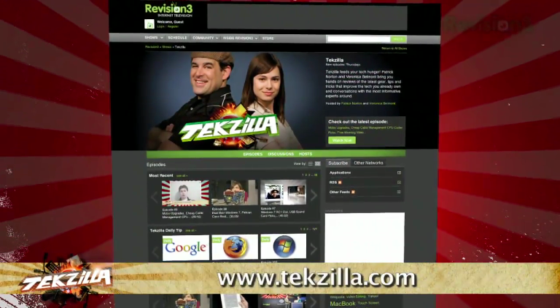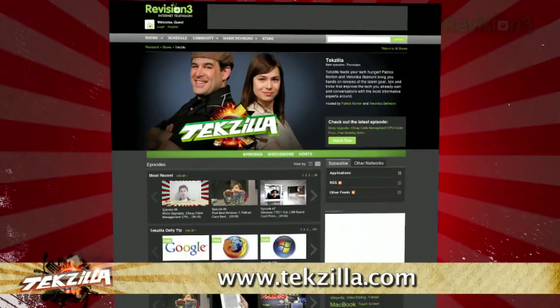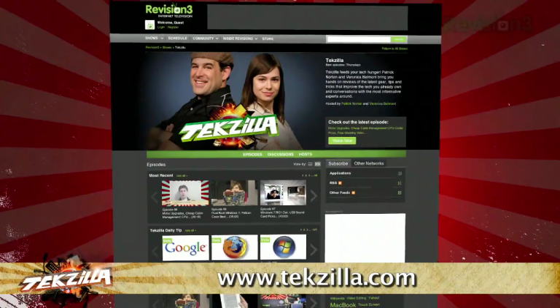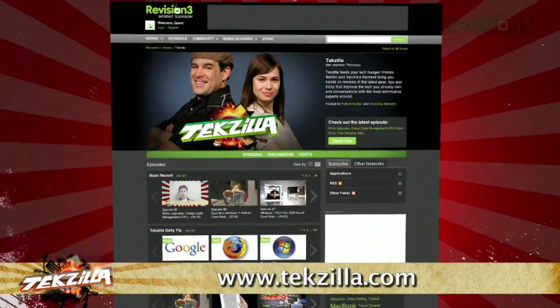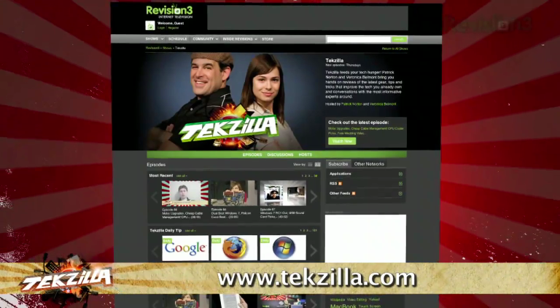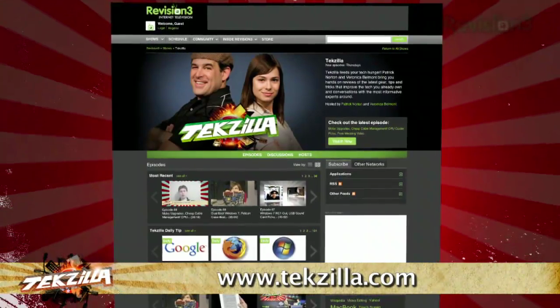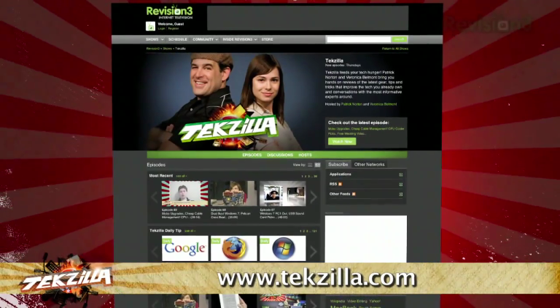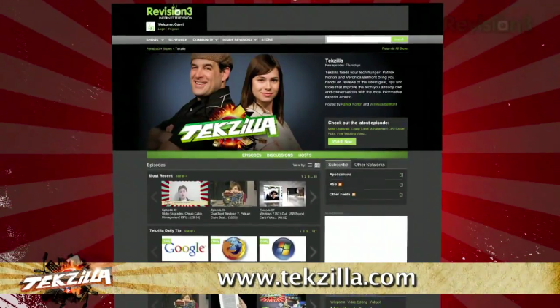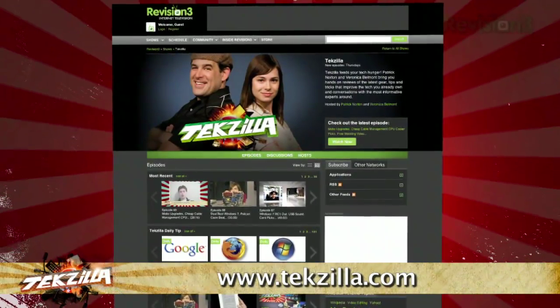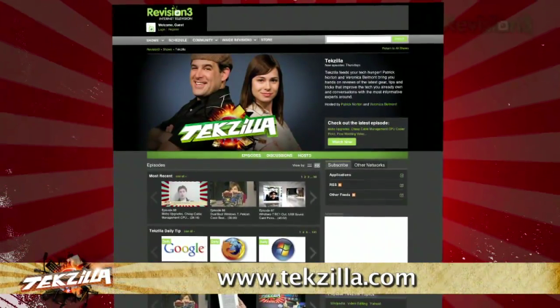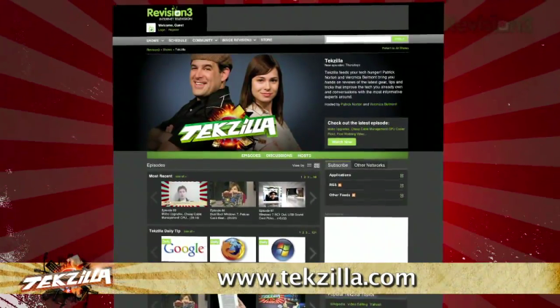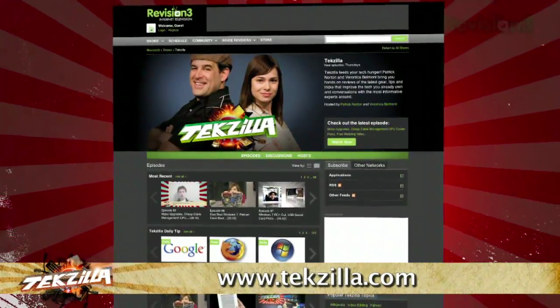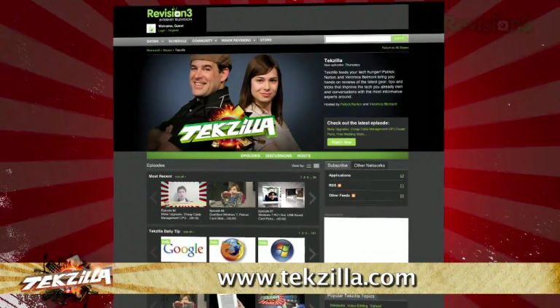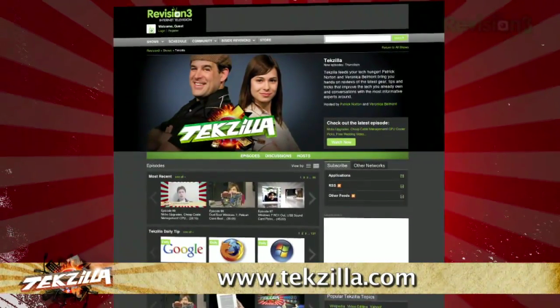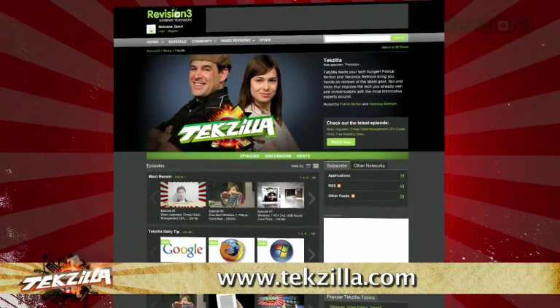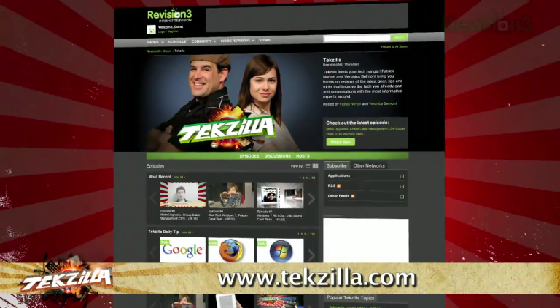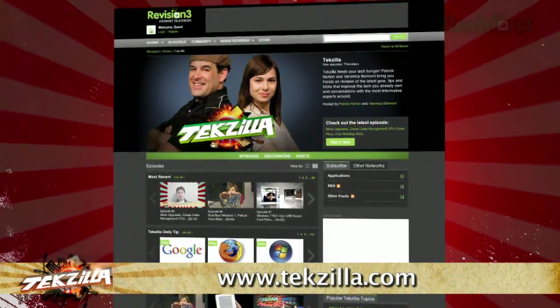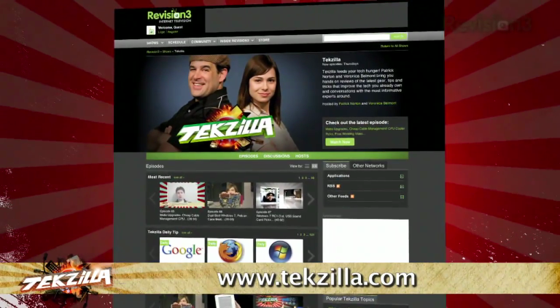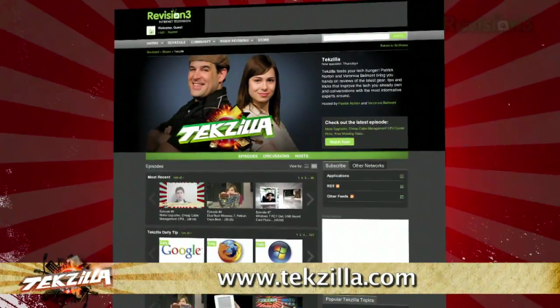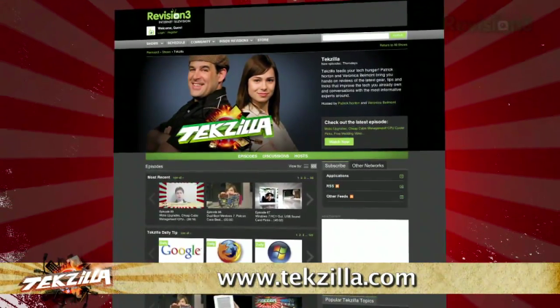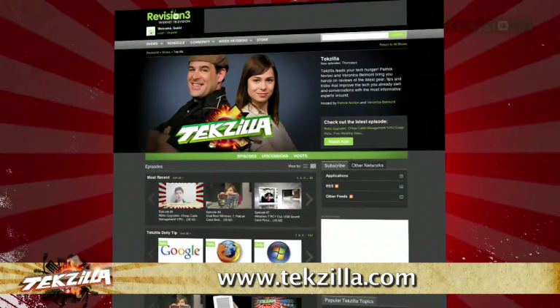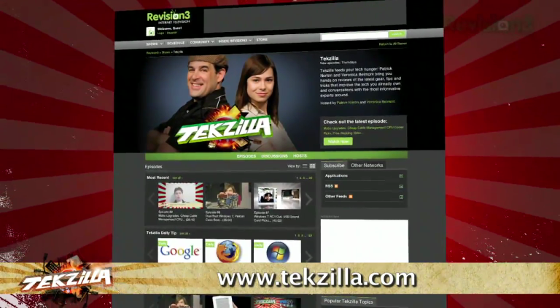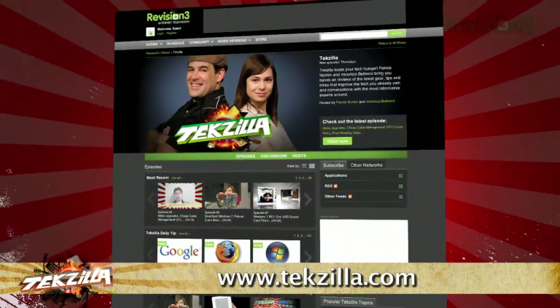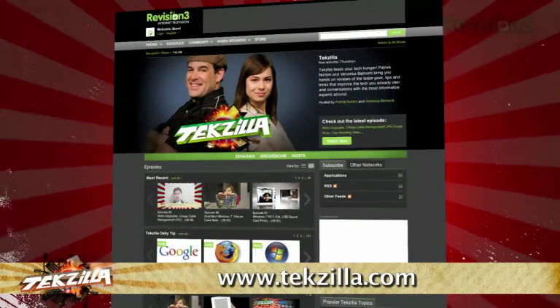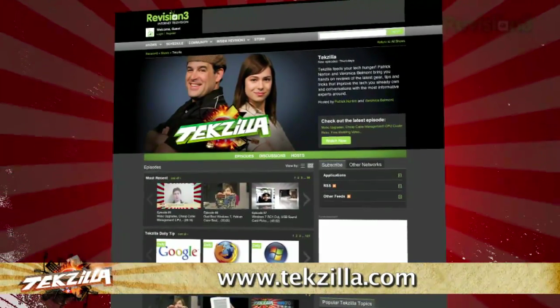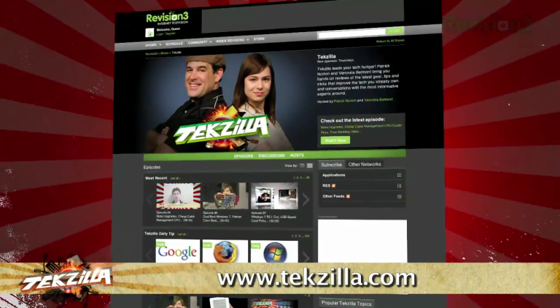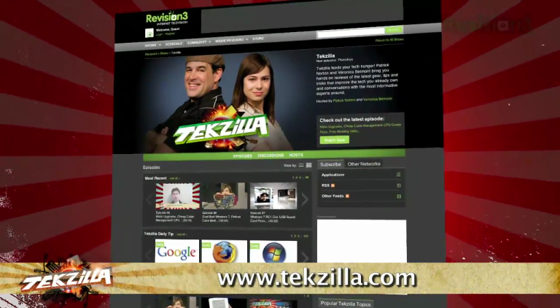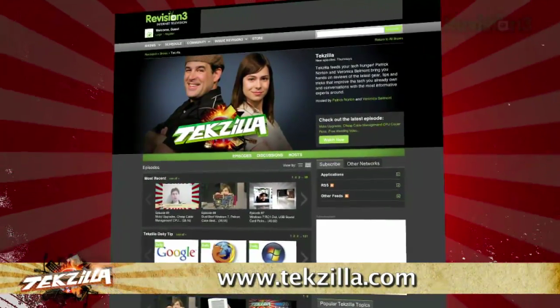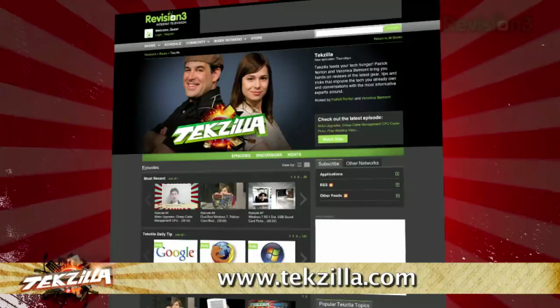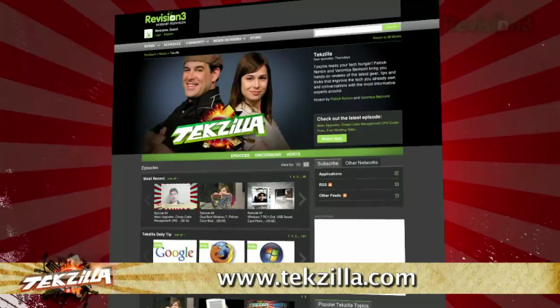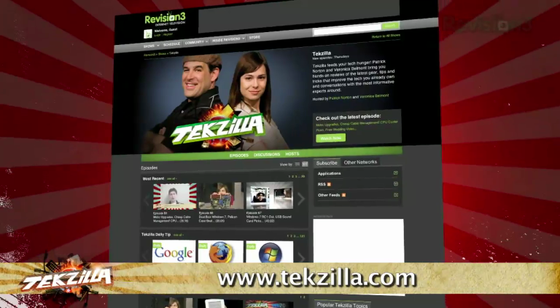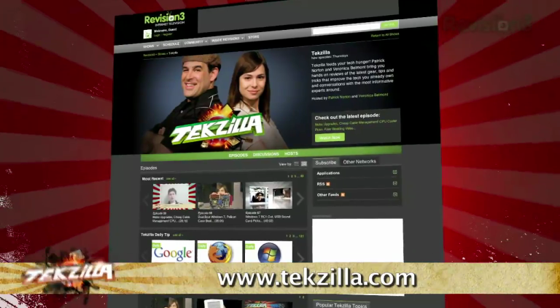And as always, techzilla.com is the place to find more tips, tricks, product reviews, and how-tos.